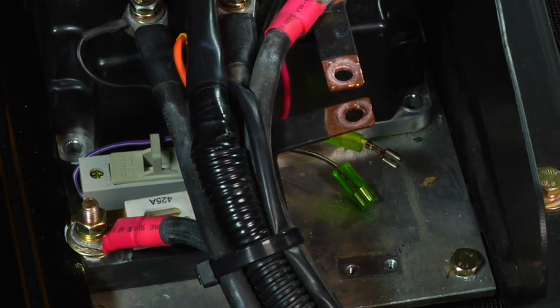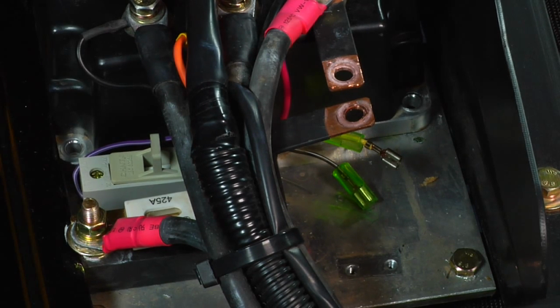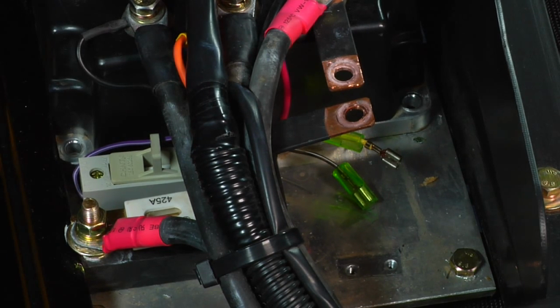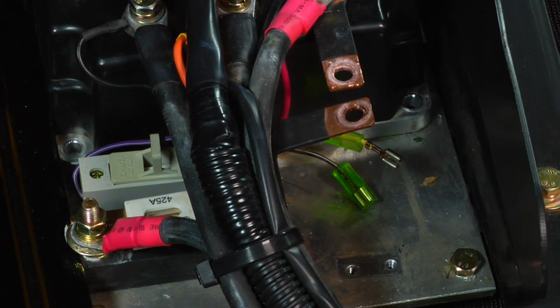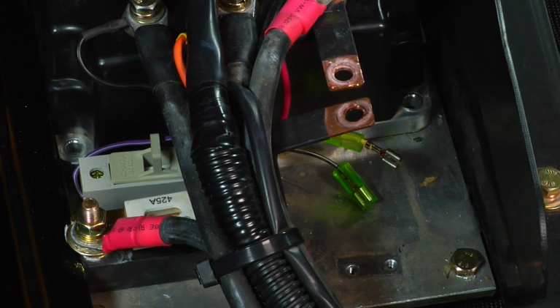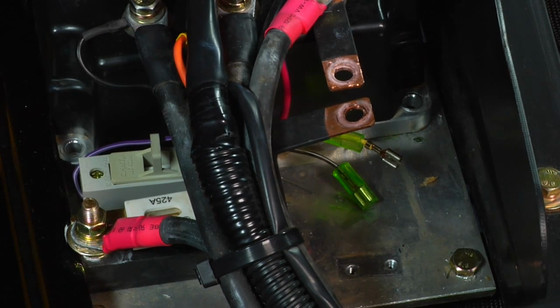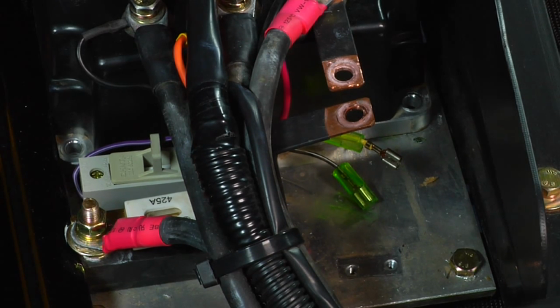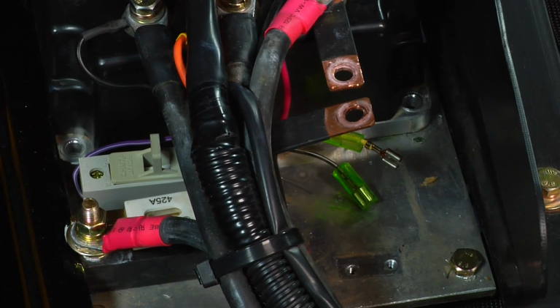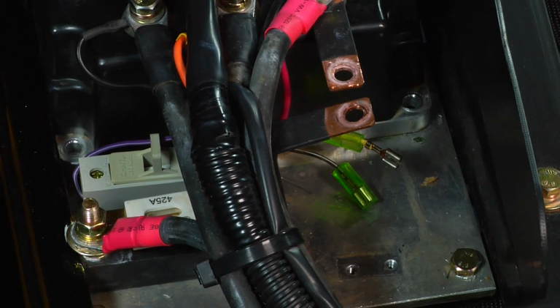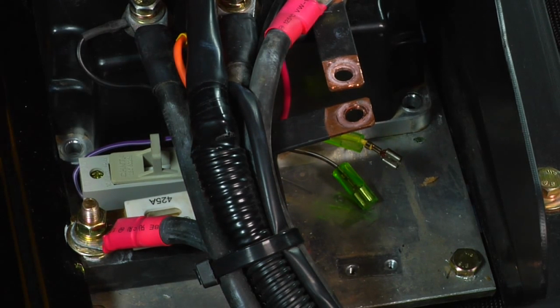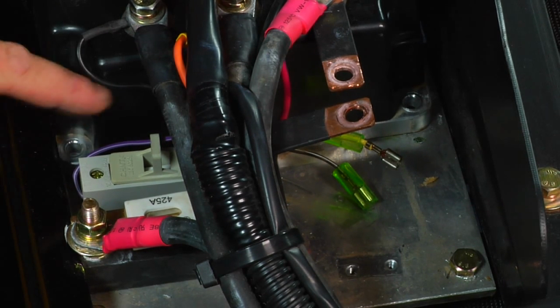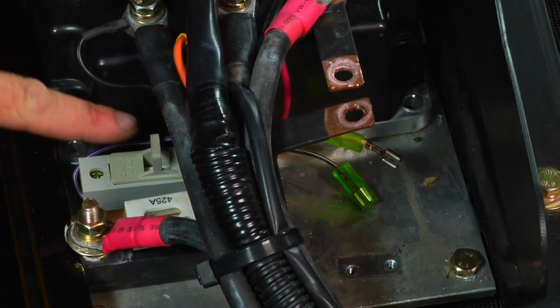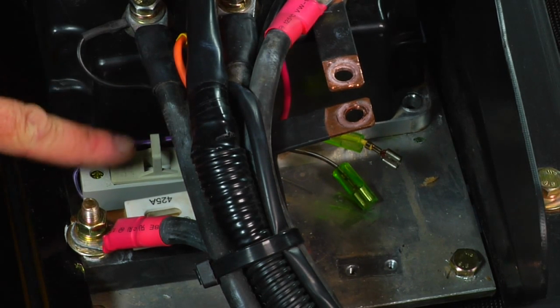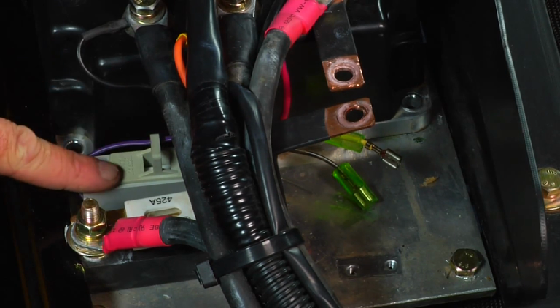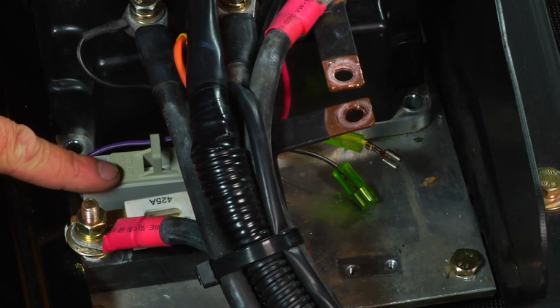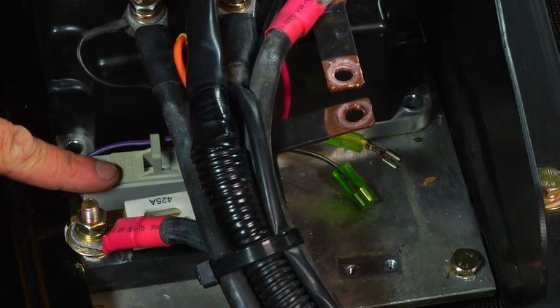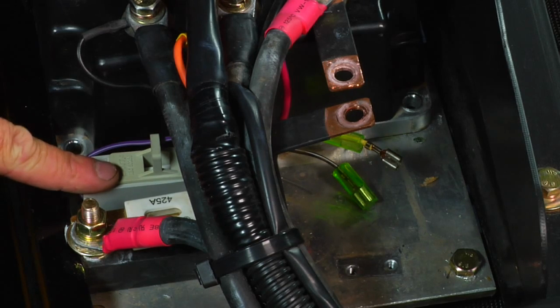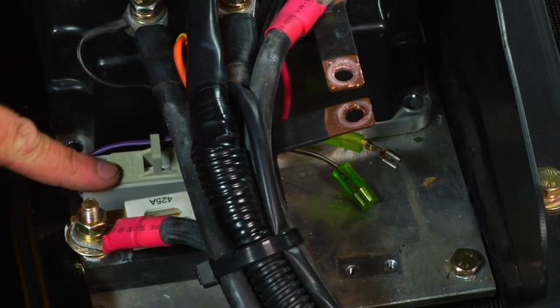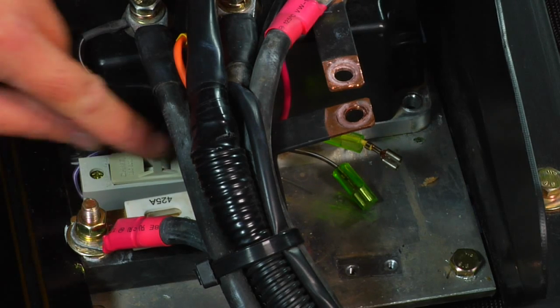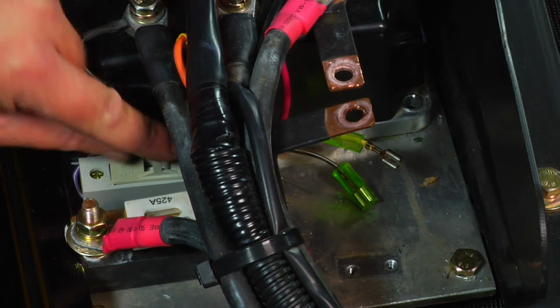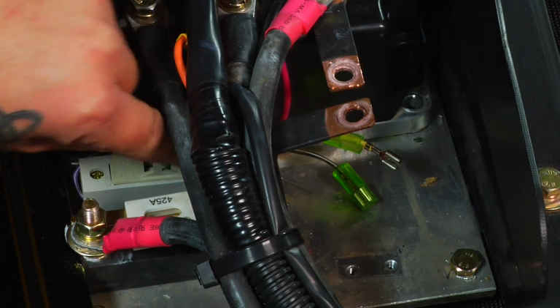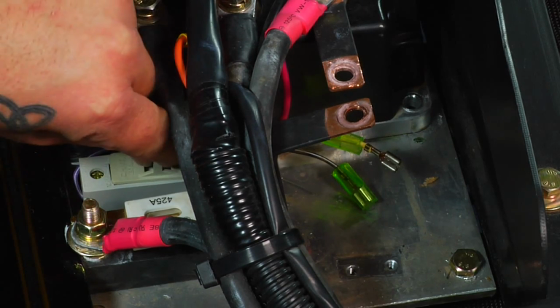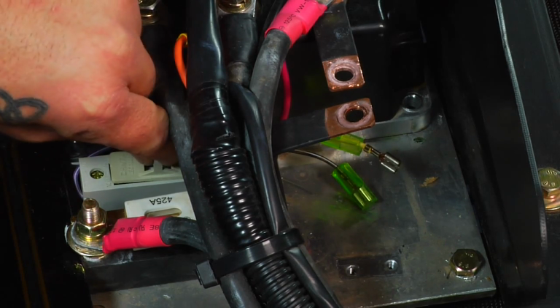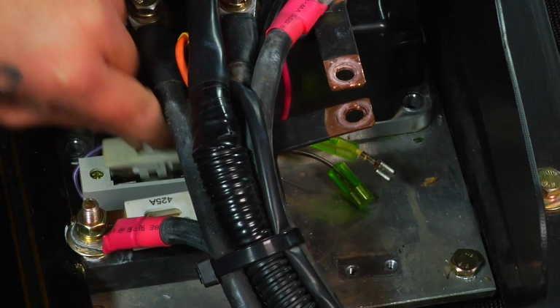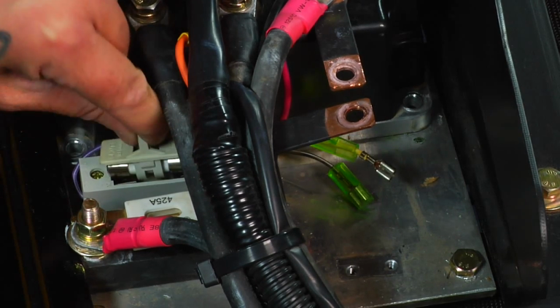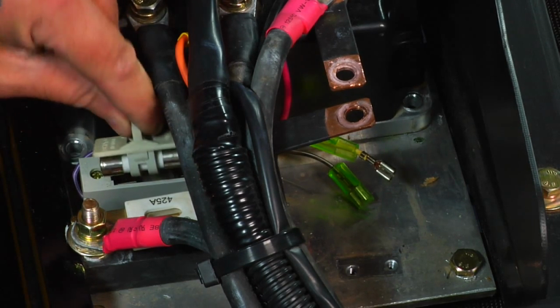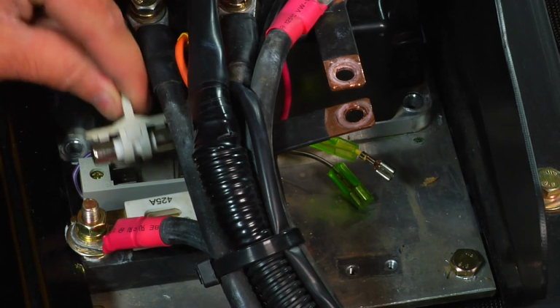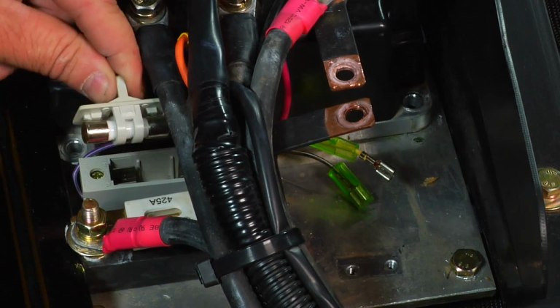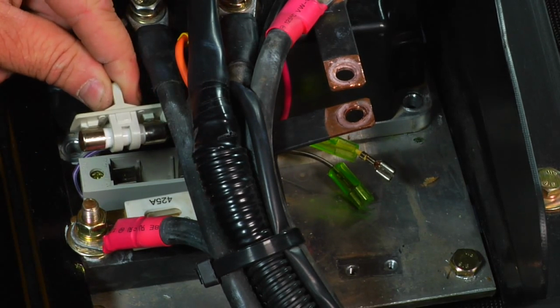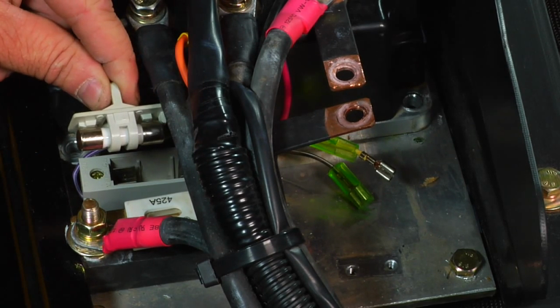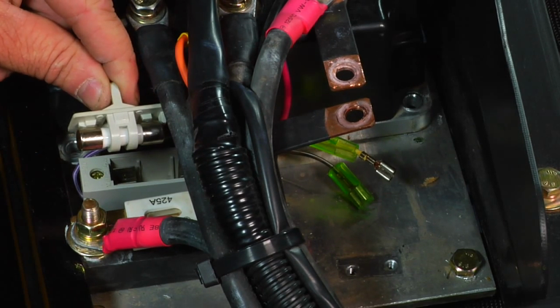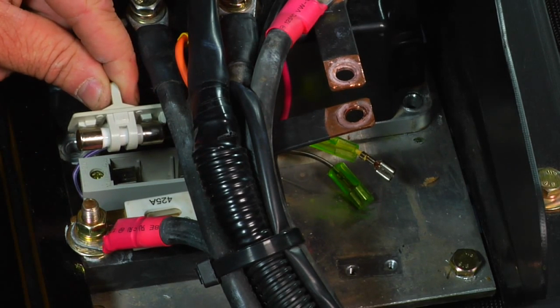To remove the ceramic fuse, pull the tab of the gray case straight upwards to expose the fuse.